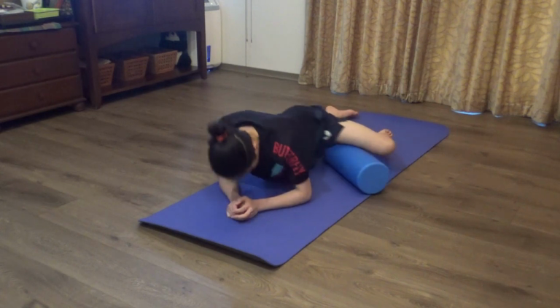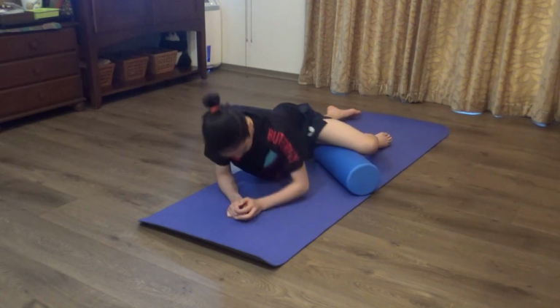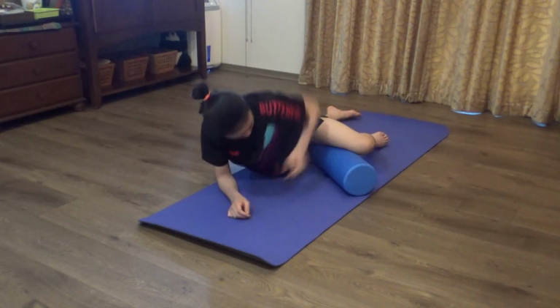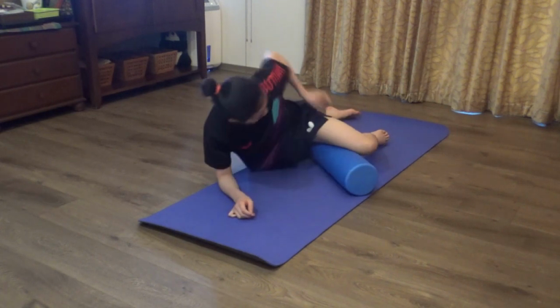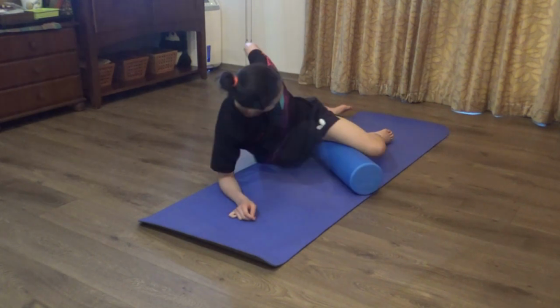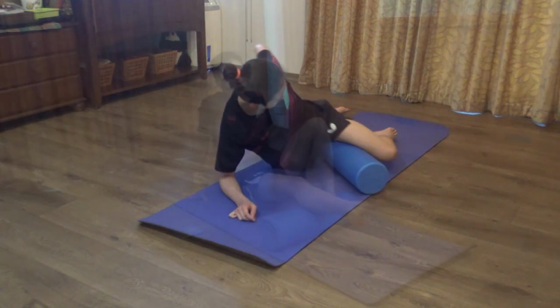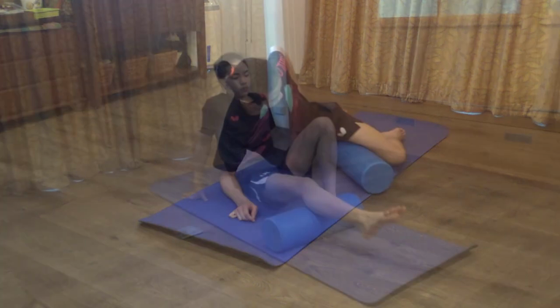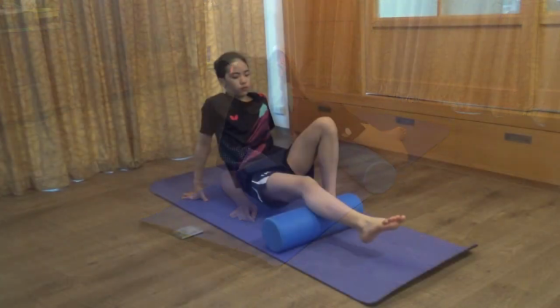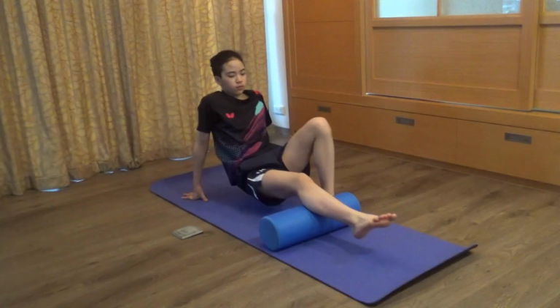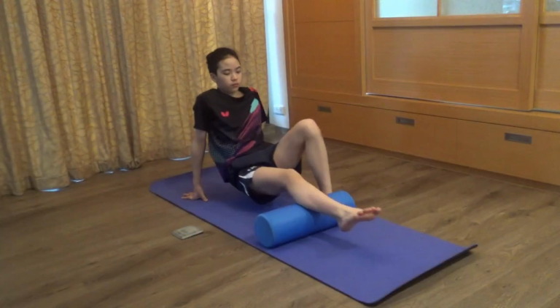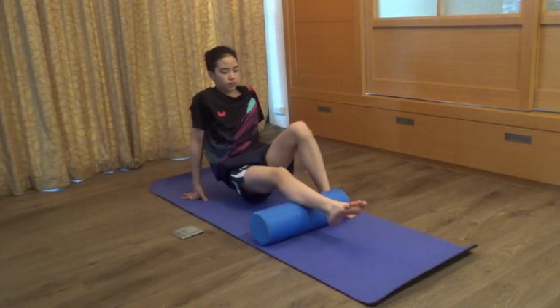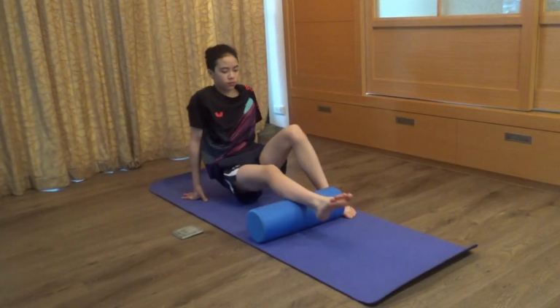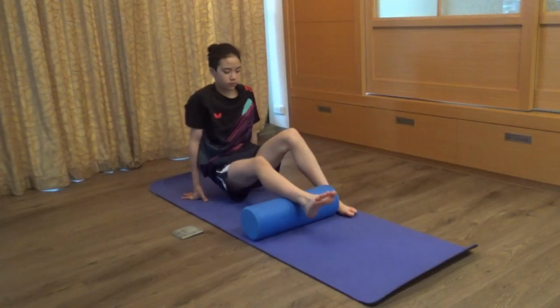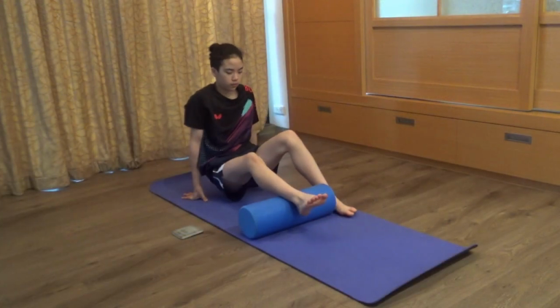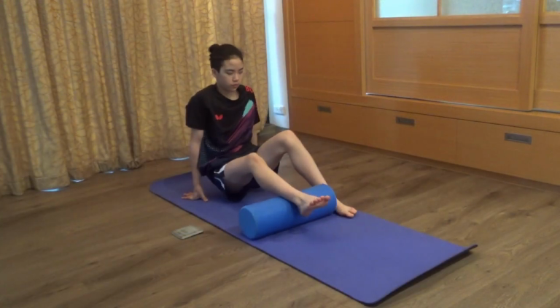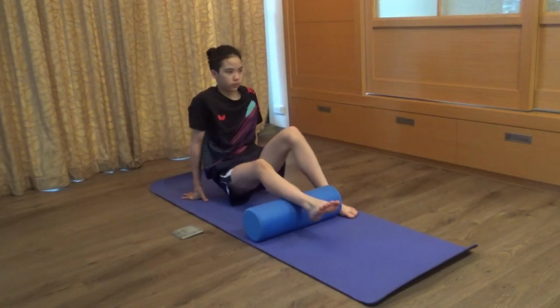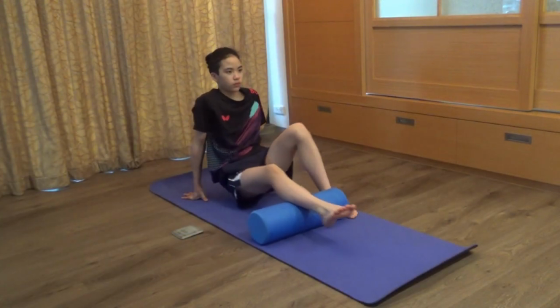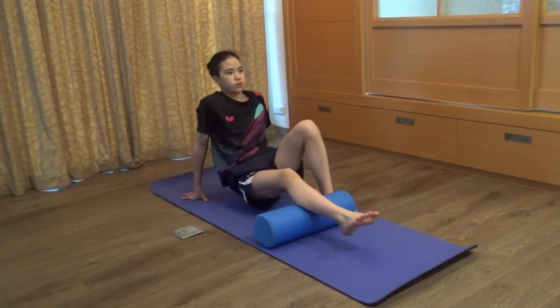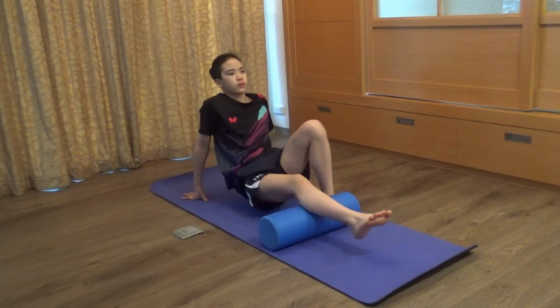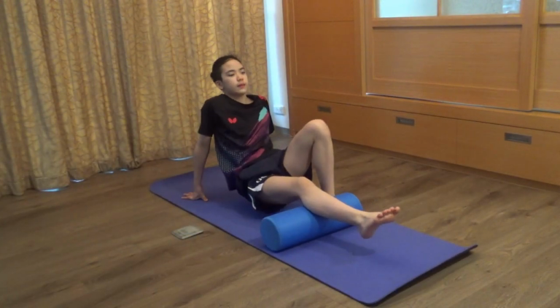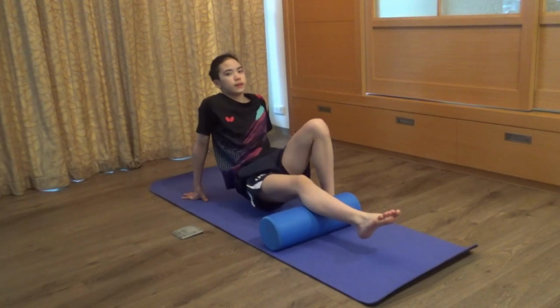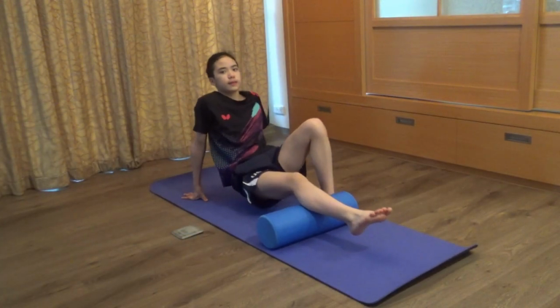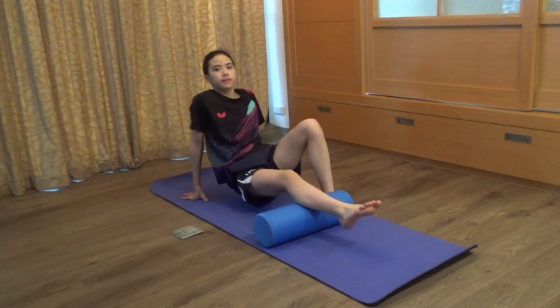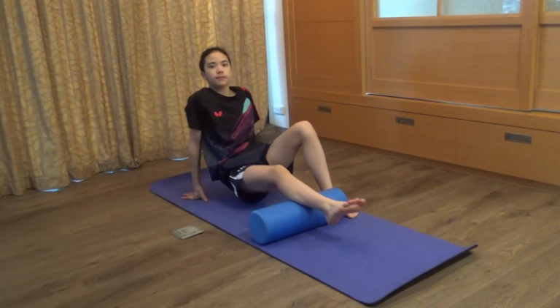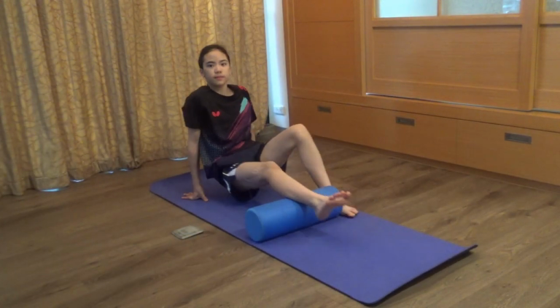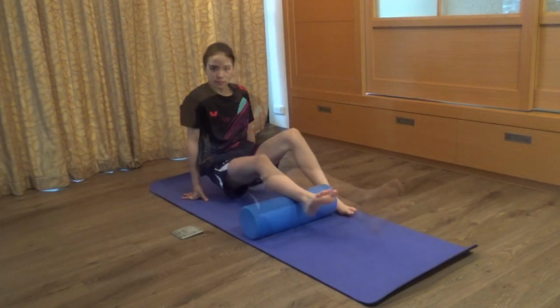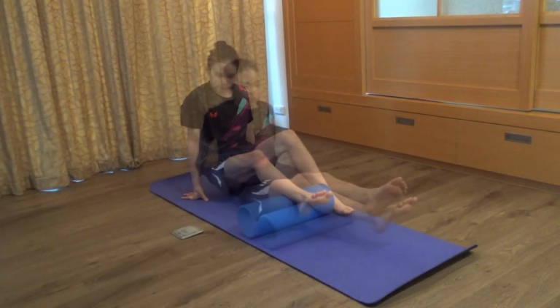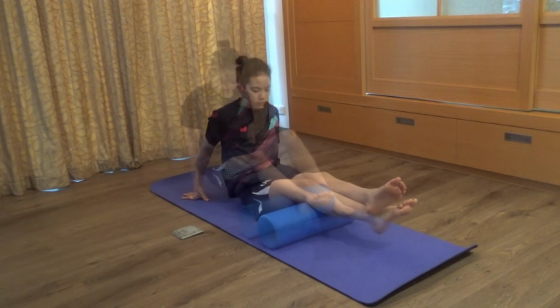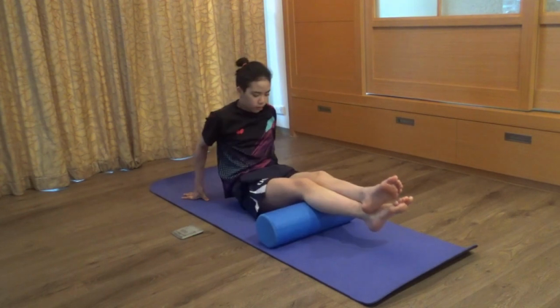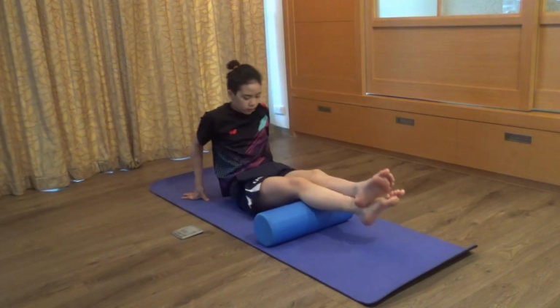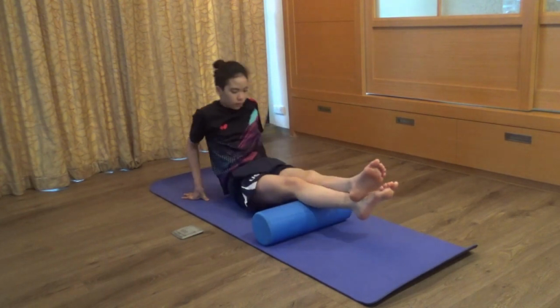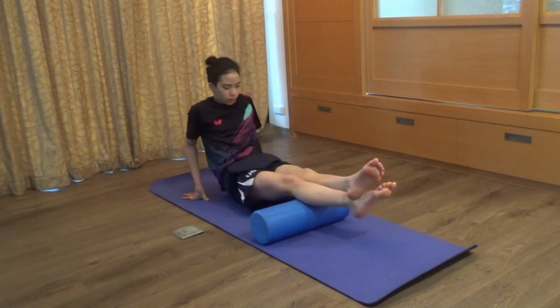Now the calves. Keep long vertical movements. You can put the other leg on top if the extra weight is needed.